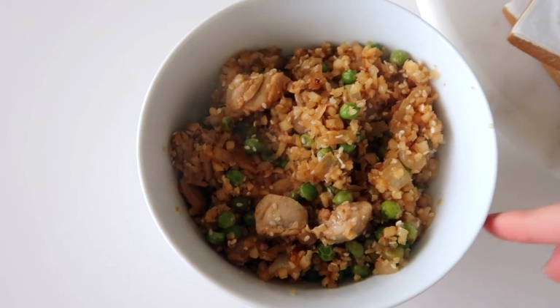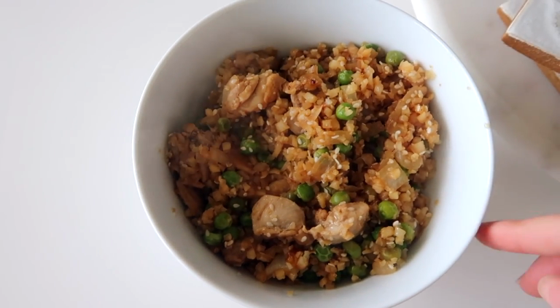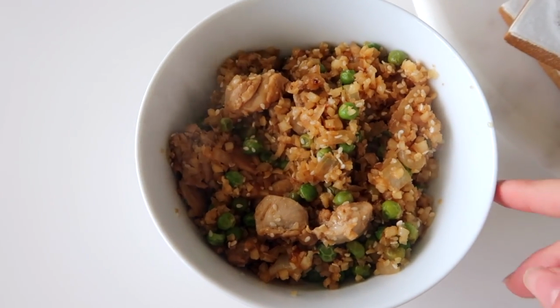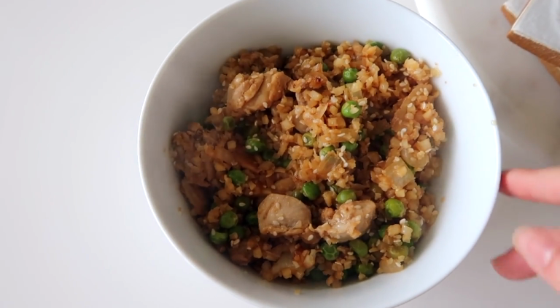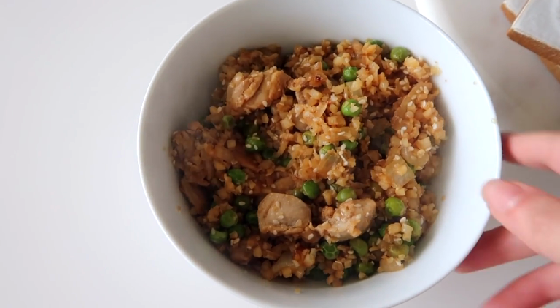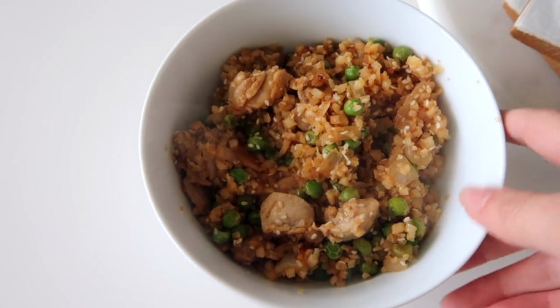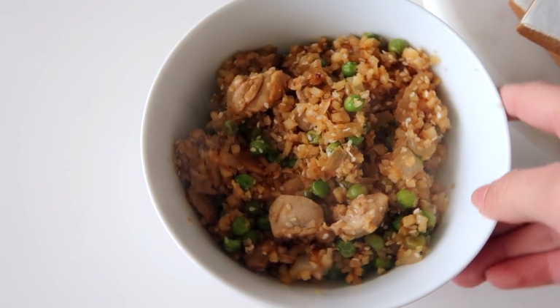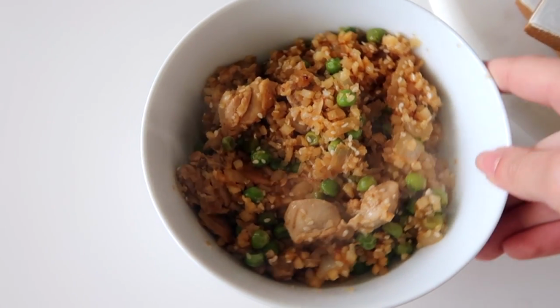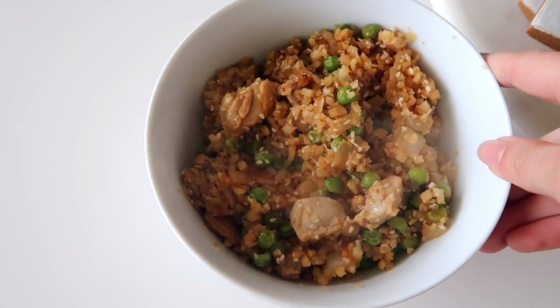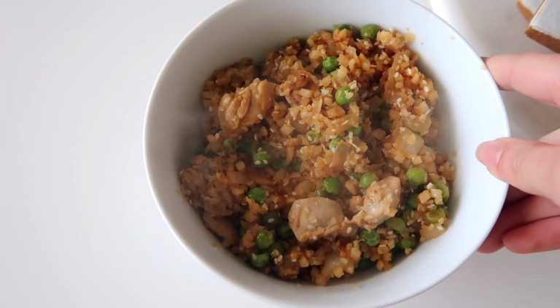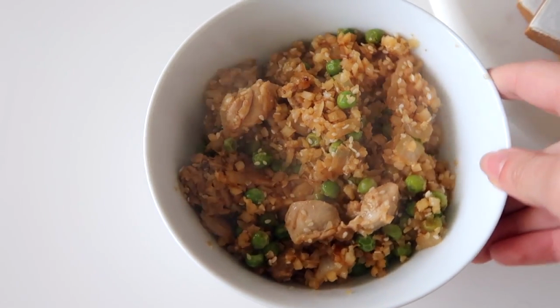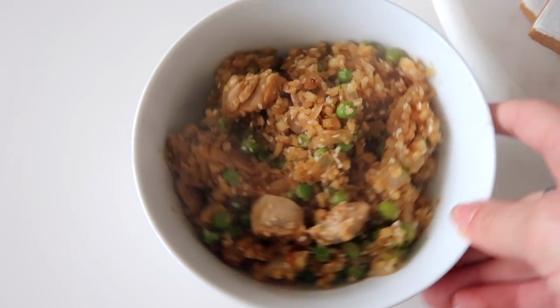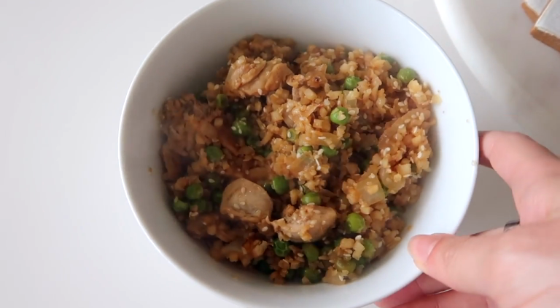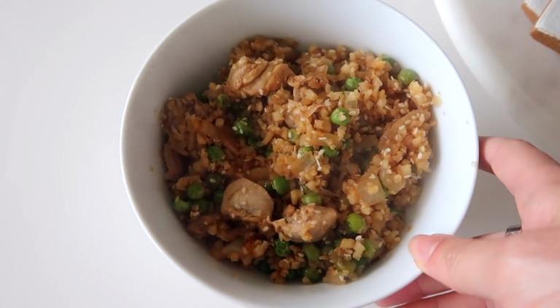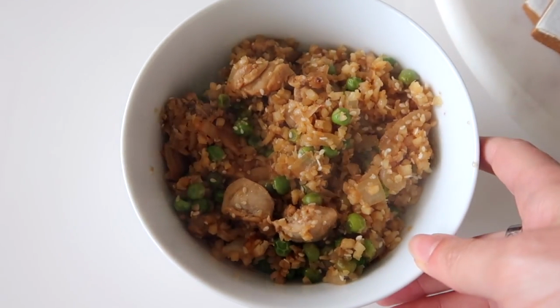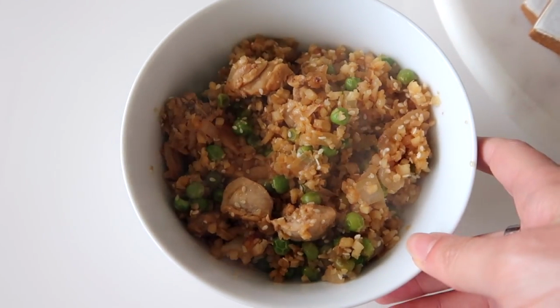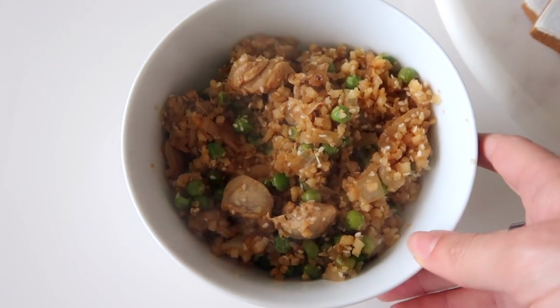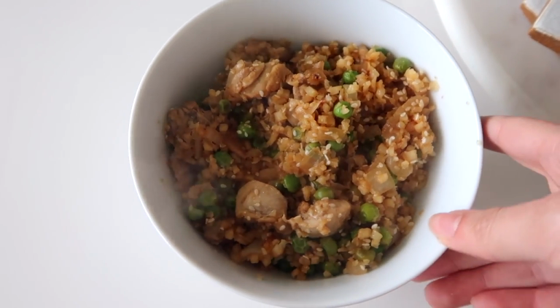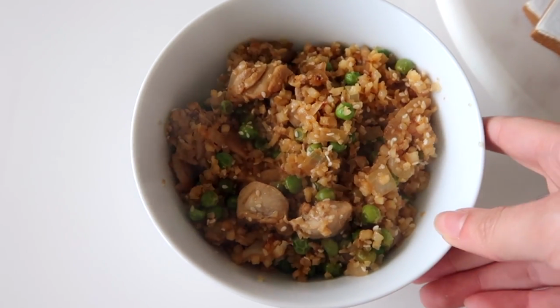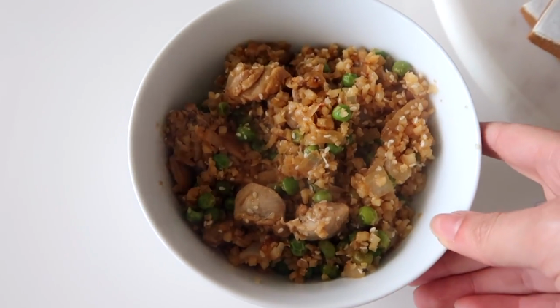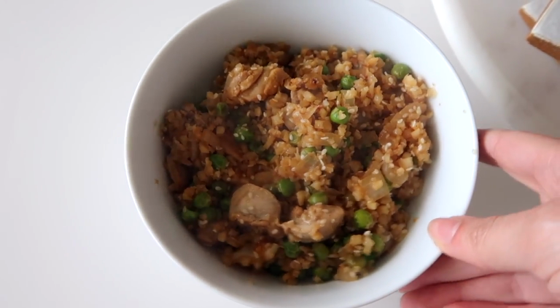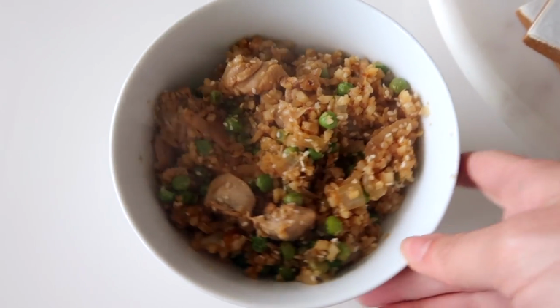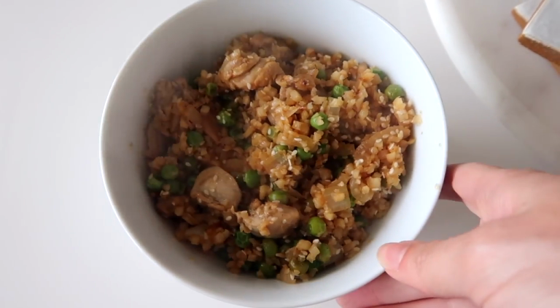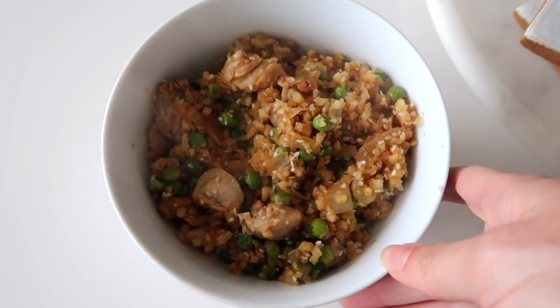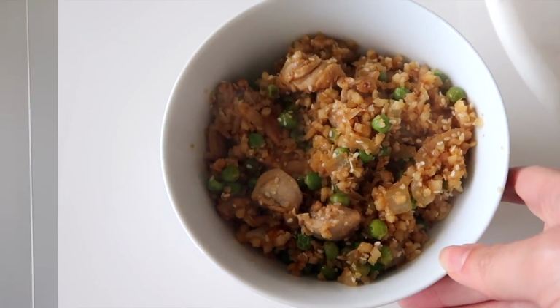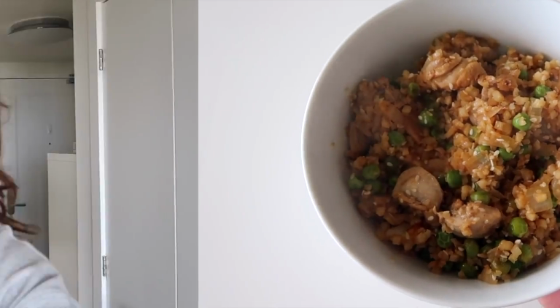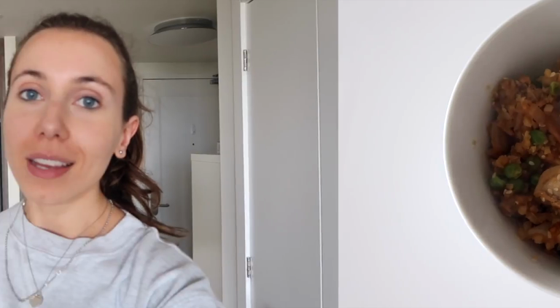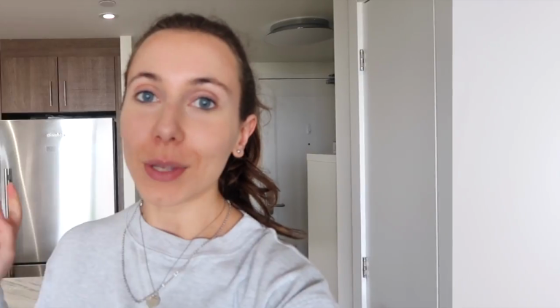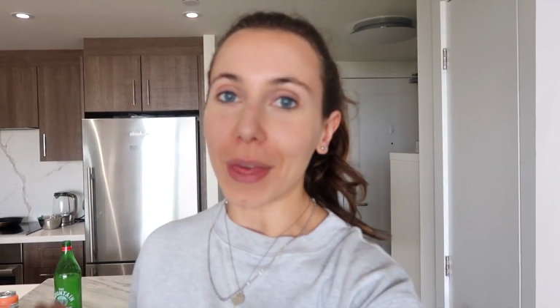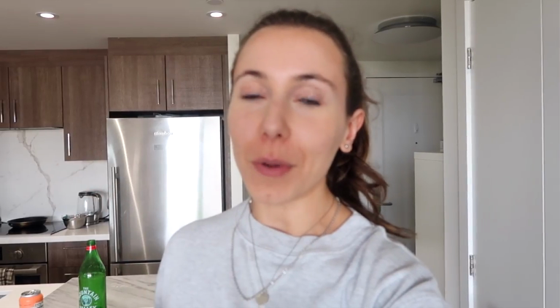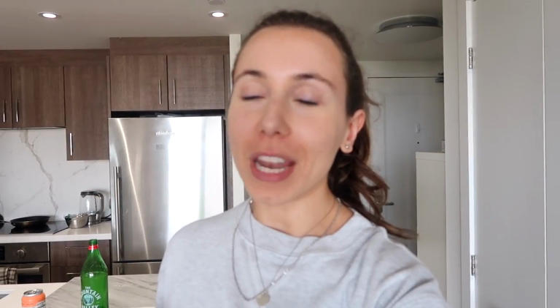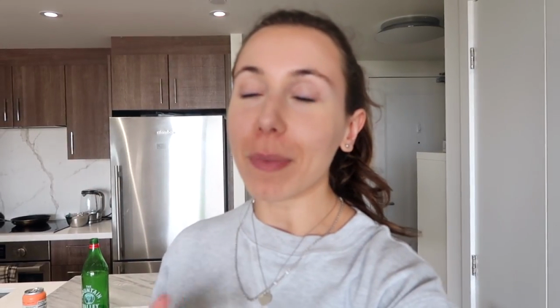As long as you have frozen veggies and protein on hand, it's super quick to whip up in less than 20 minutes.